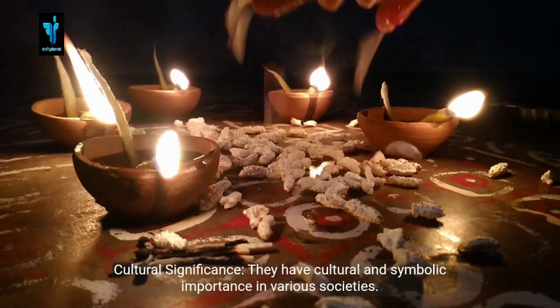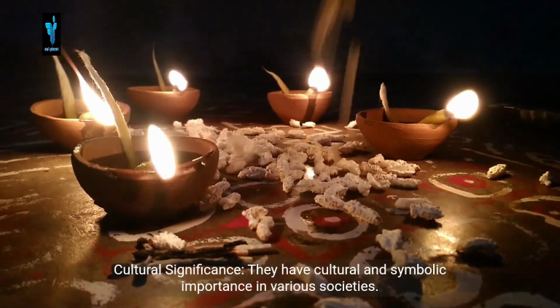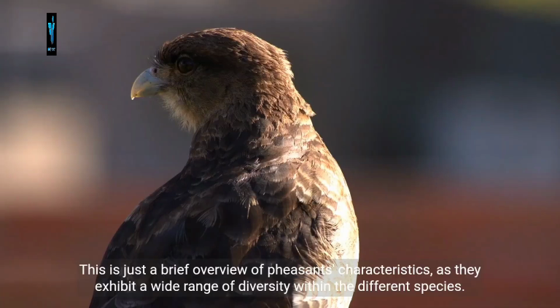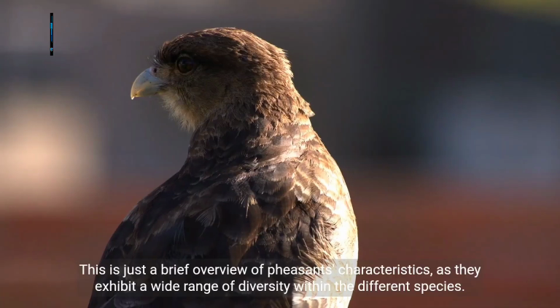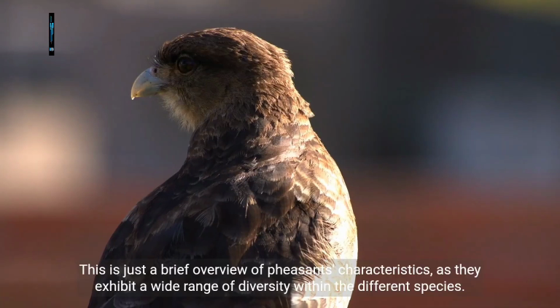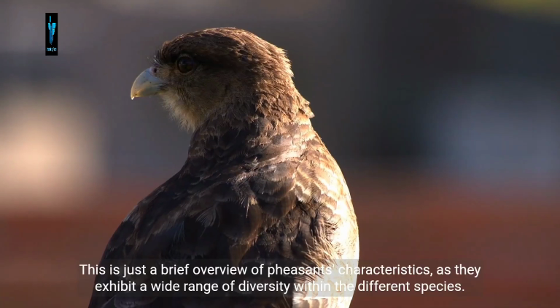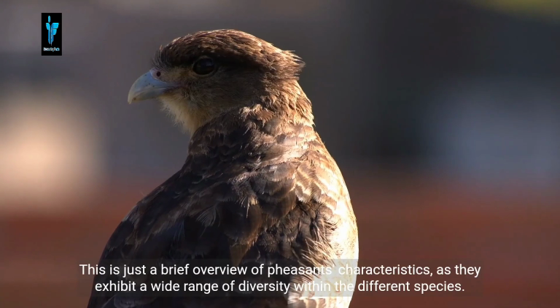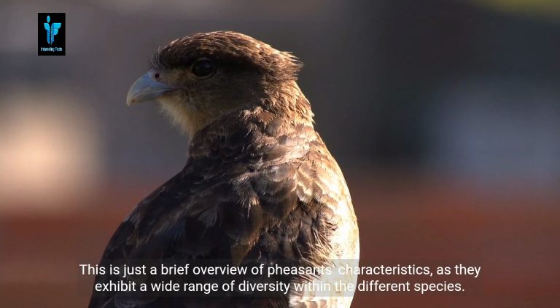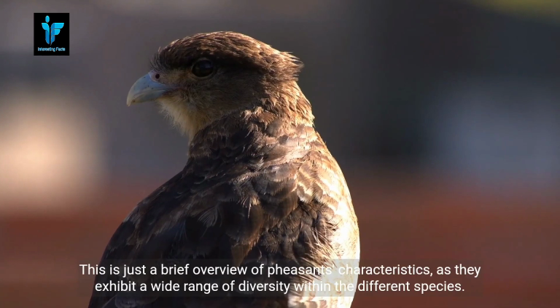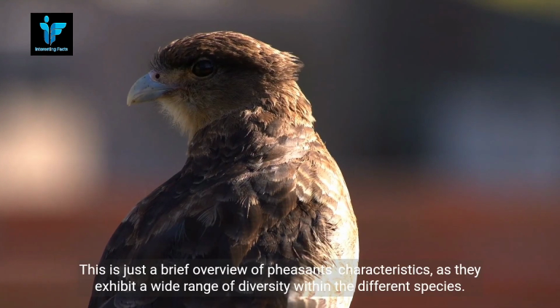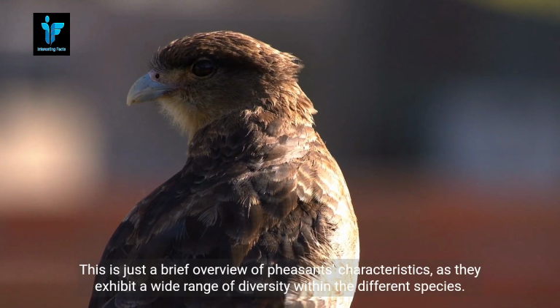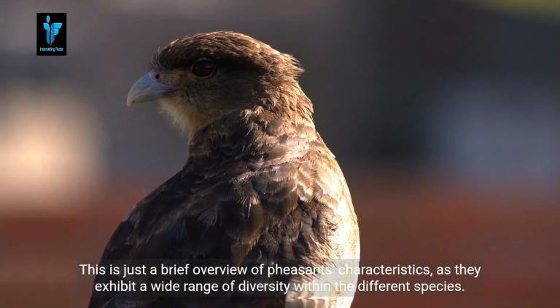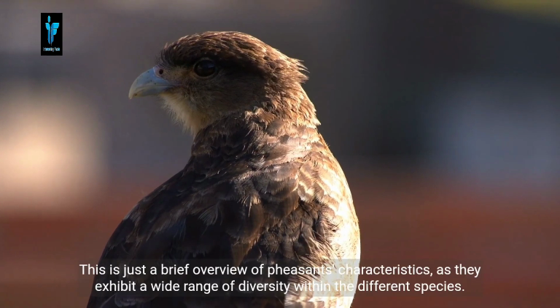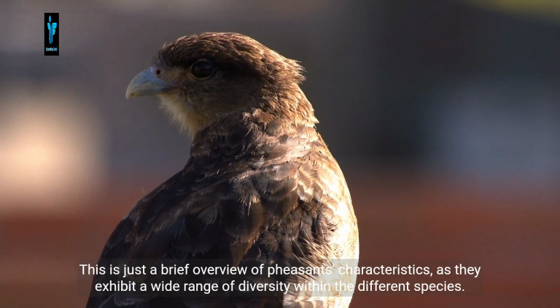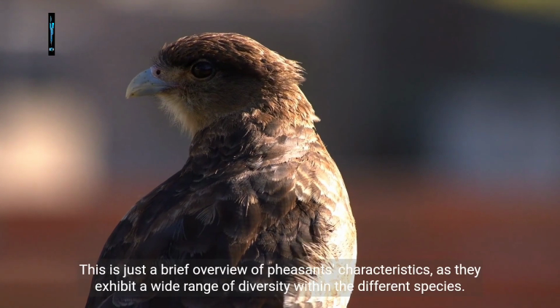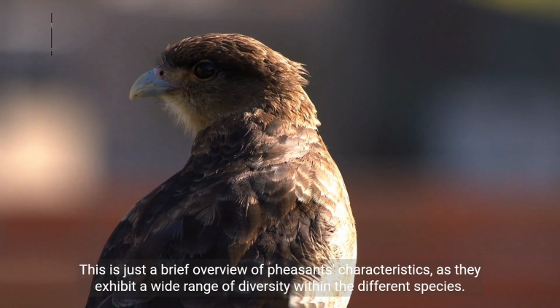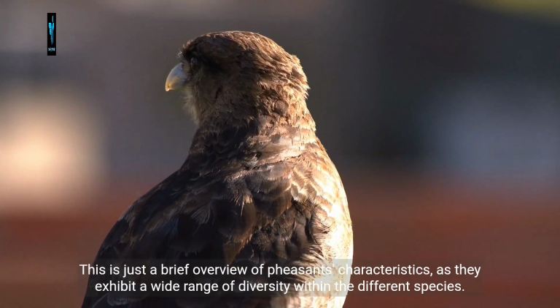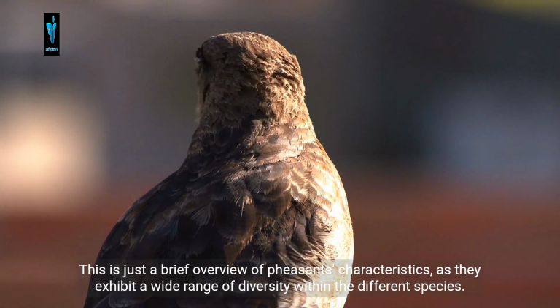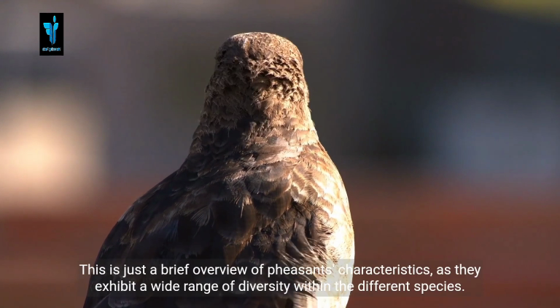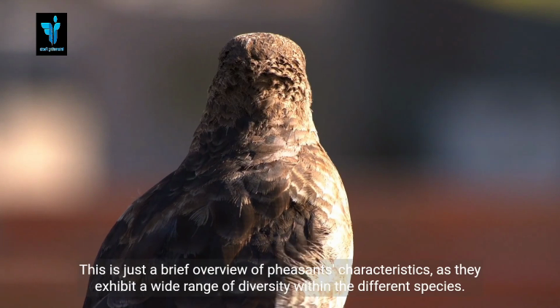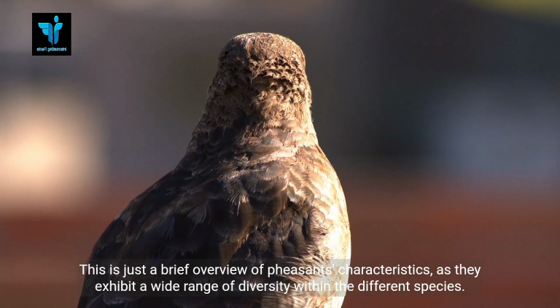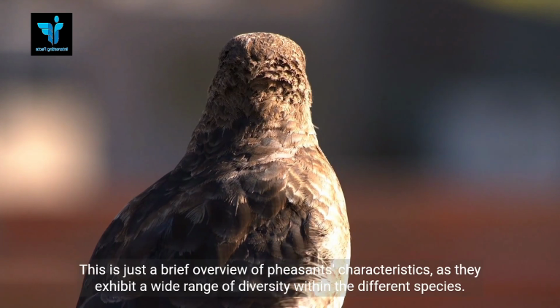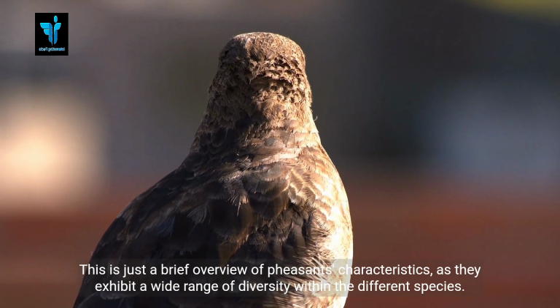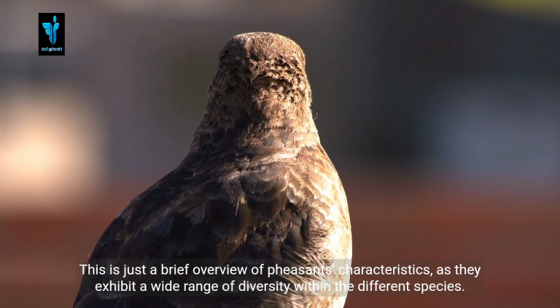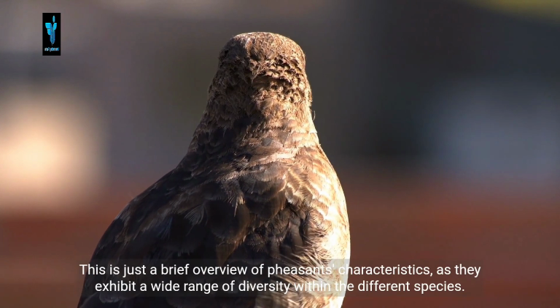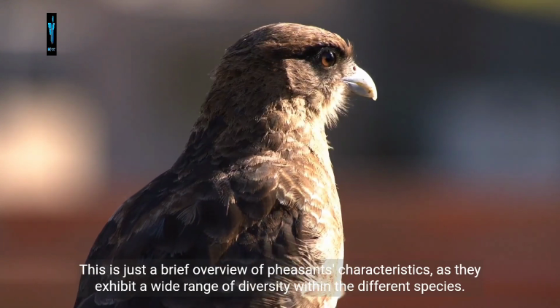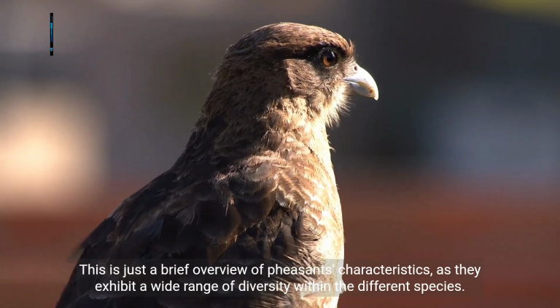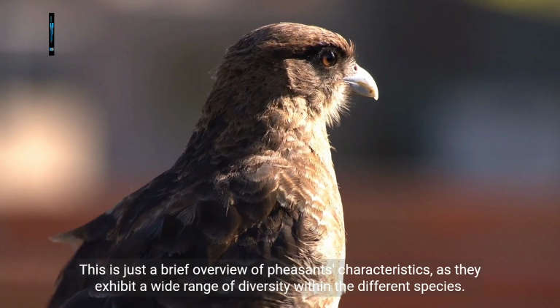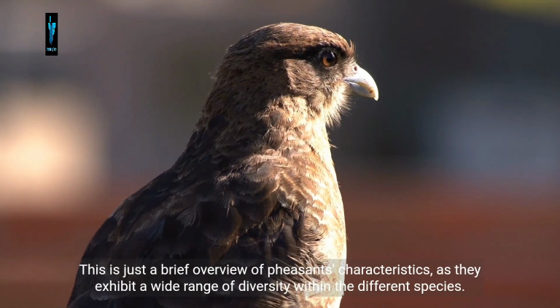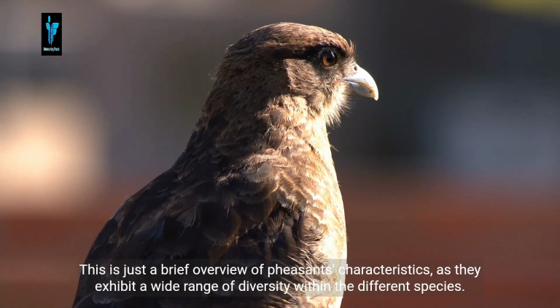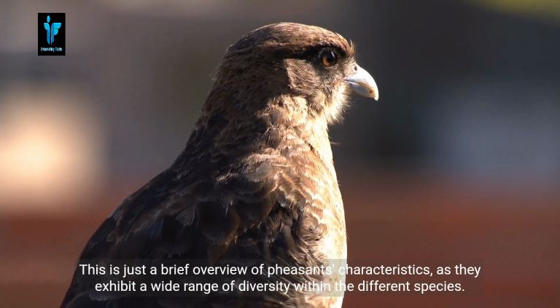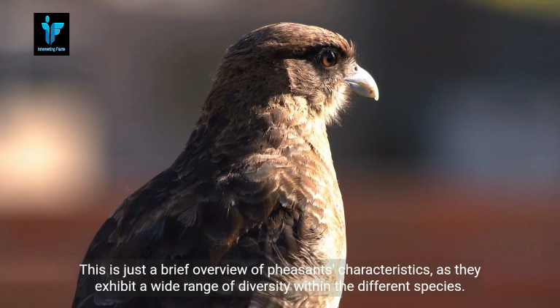This is just a brief overview of pheasants' characteristics, as they exhibit a wide range of diversity within the different species.